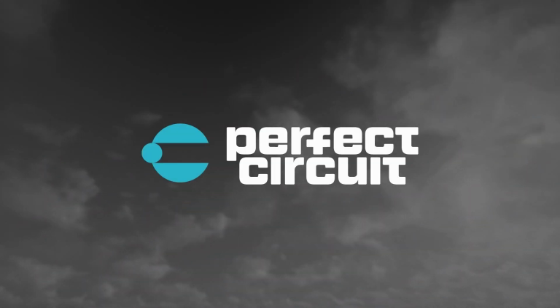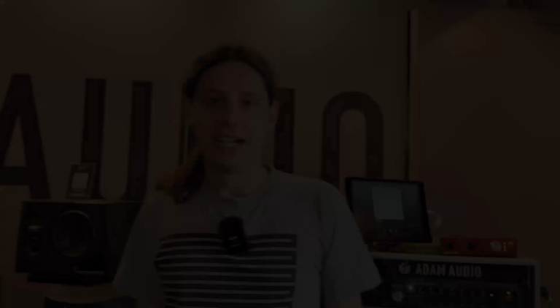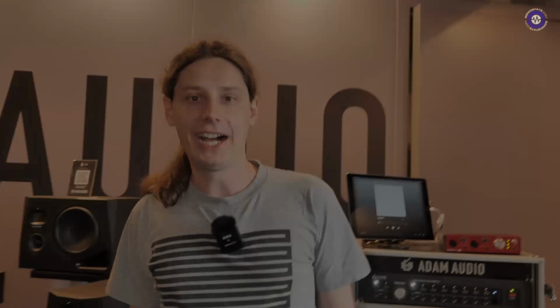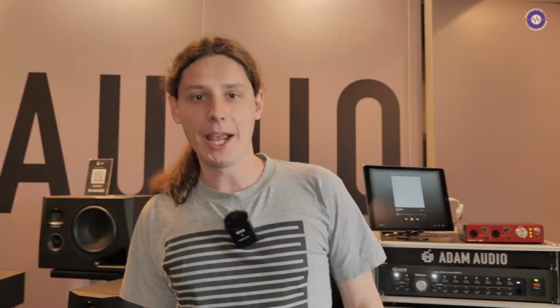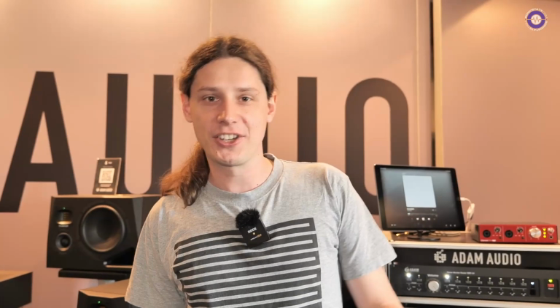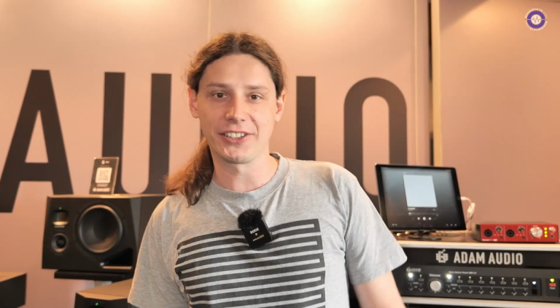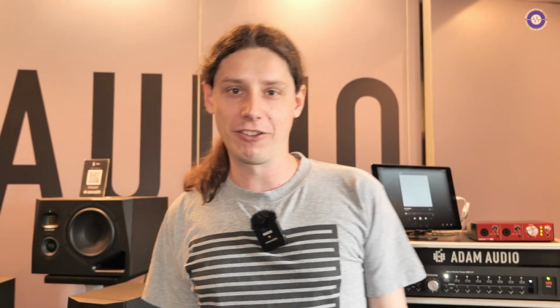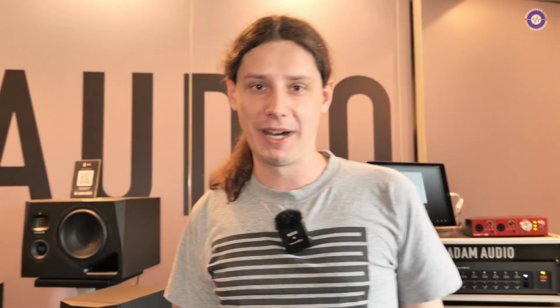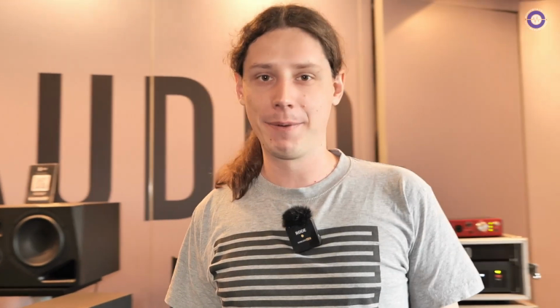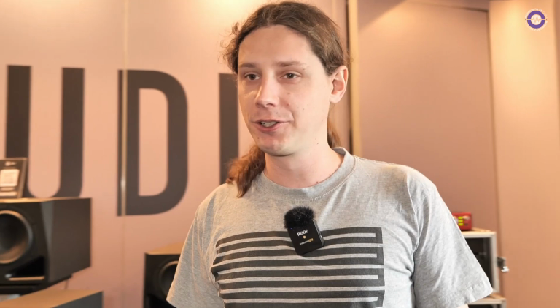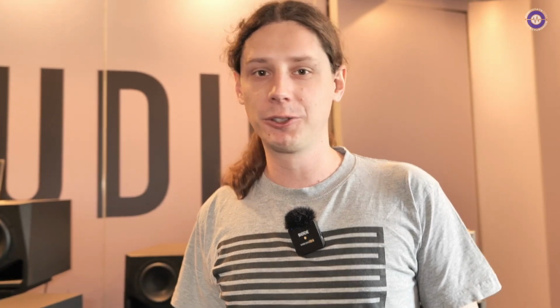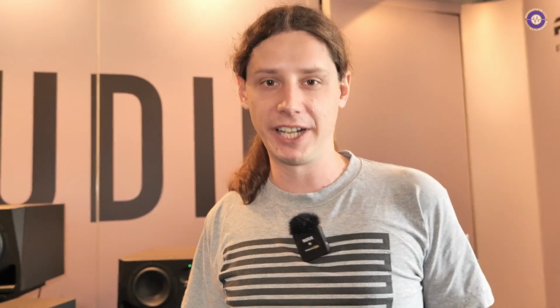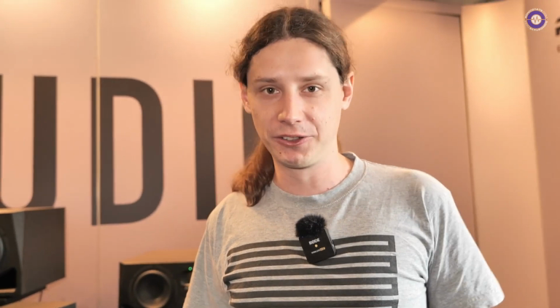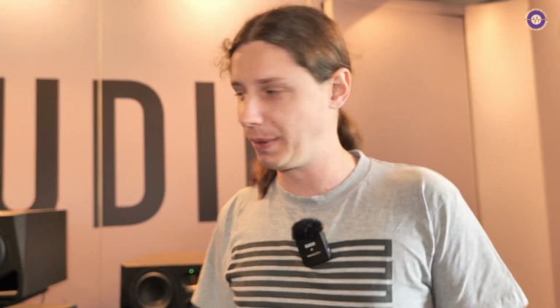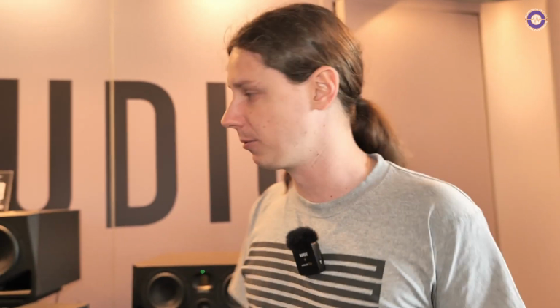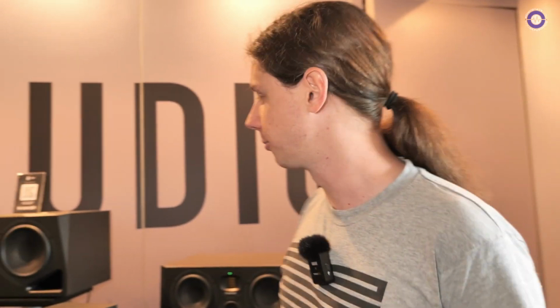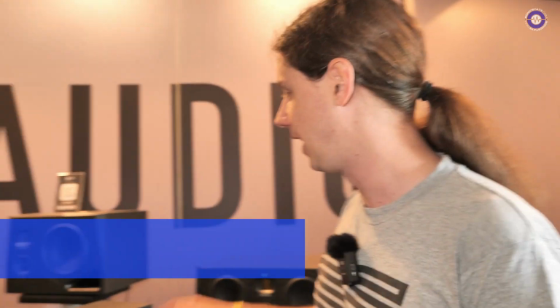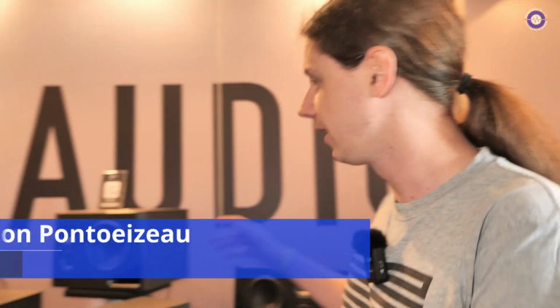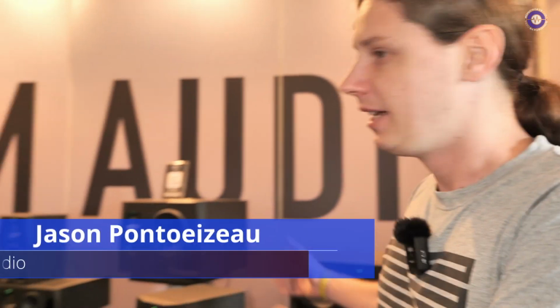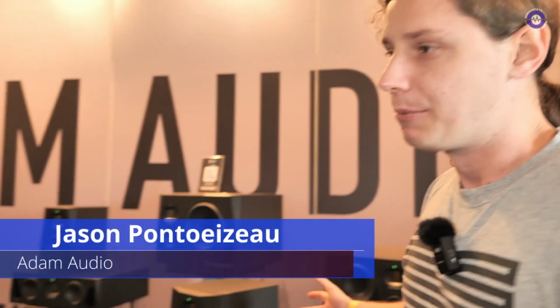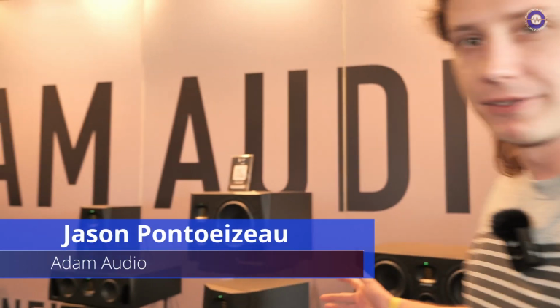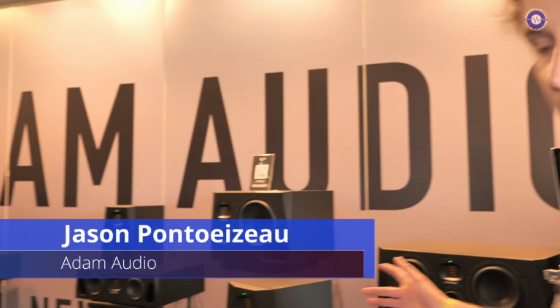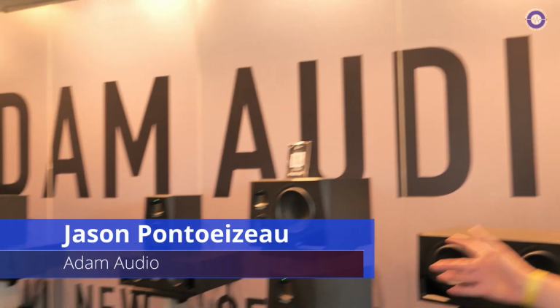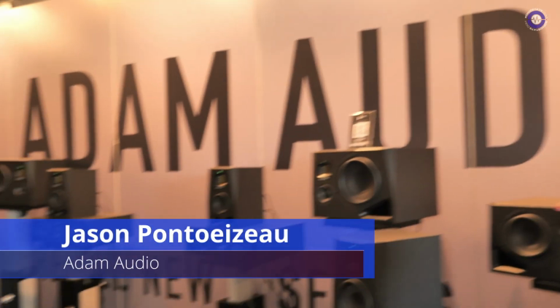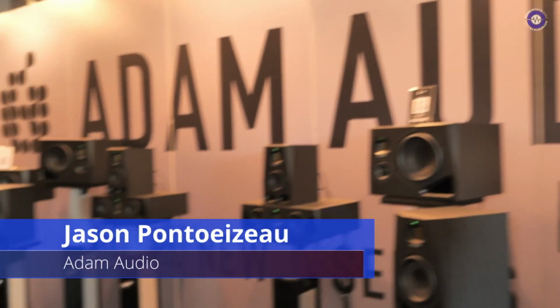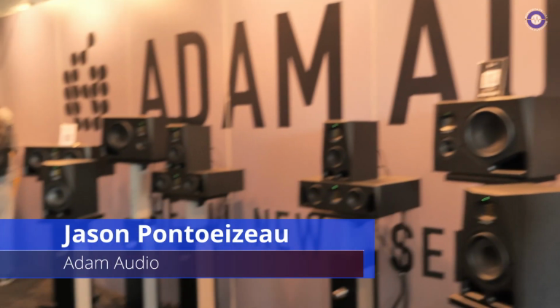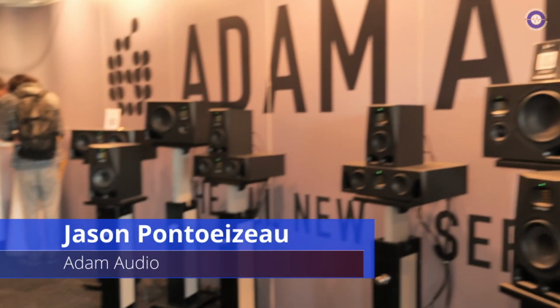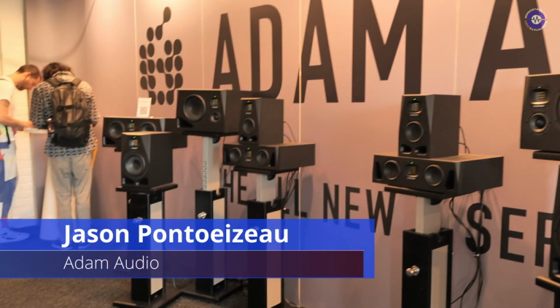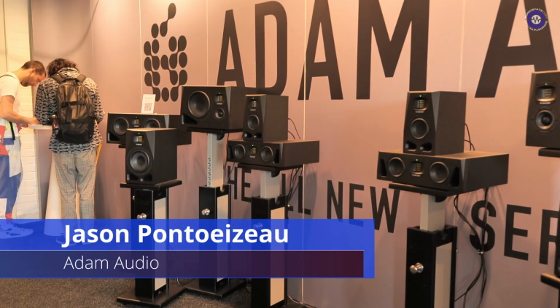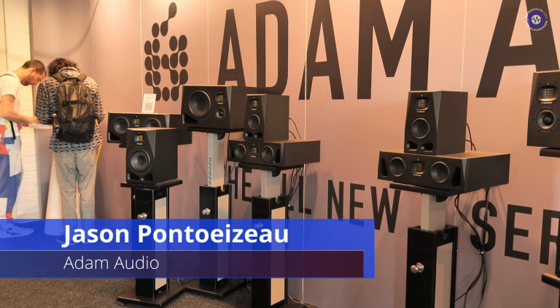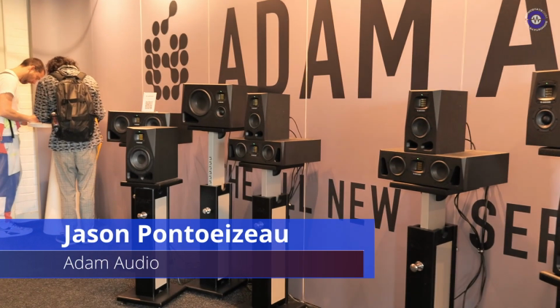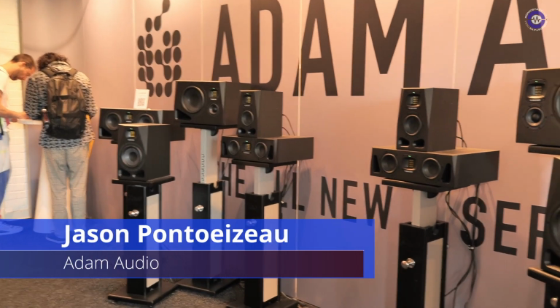Hi, I'm Jason from Adam Audio. Today on Superboost we are previewing the new A series monitors.